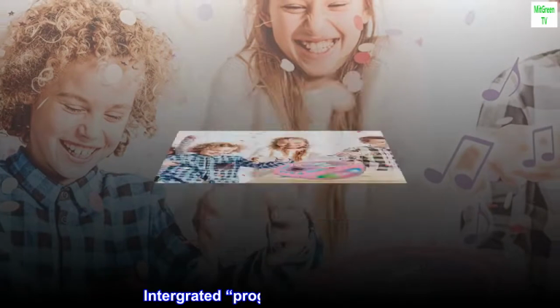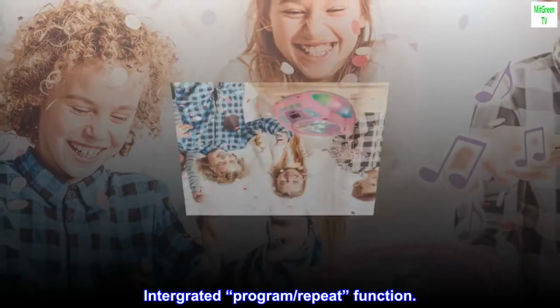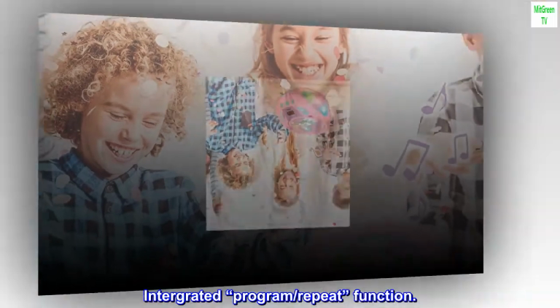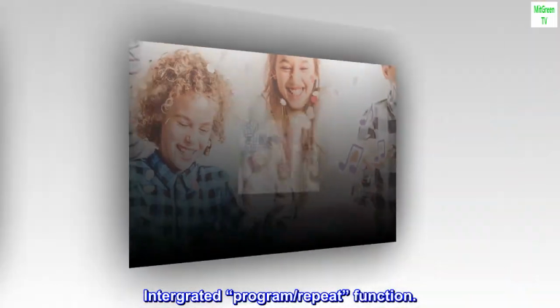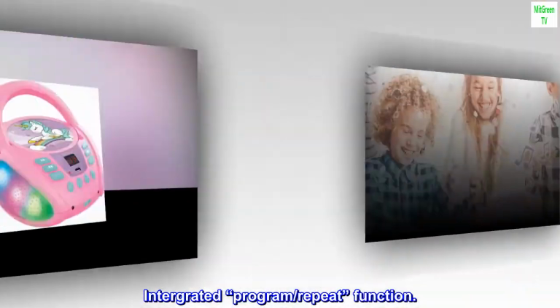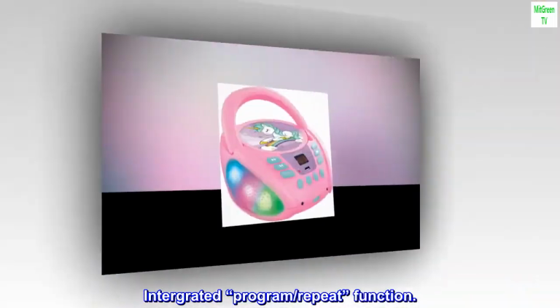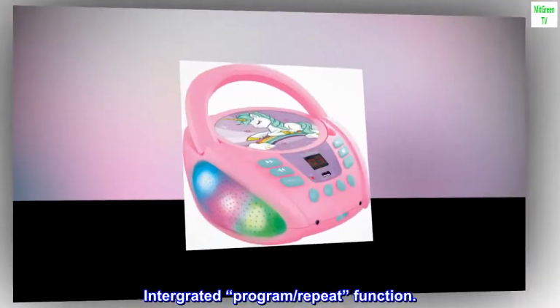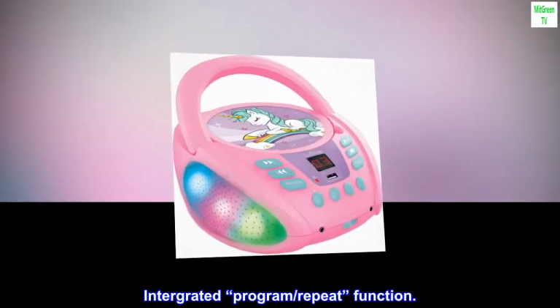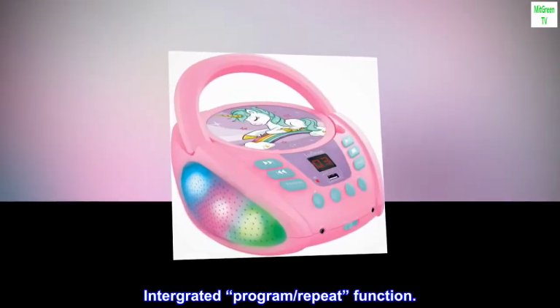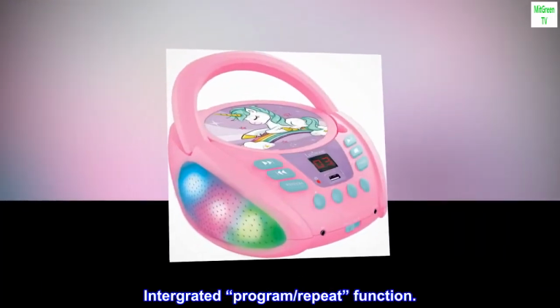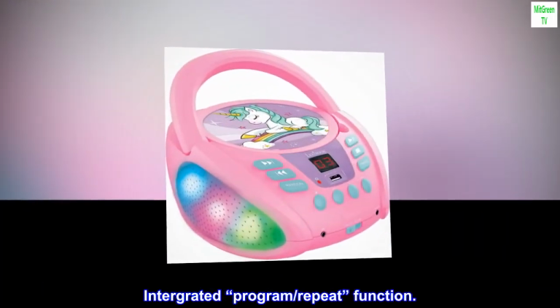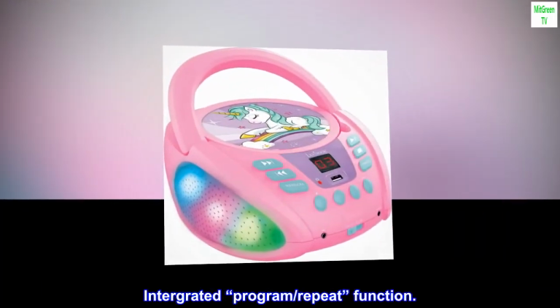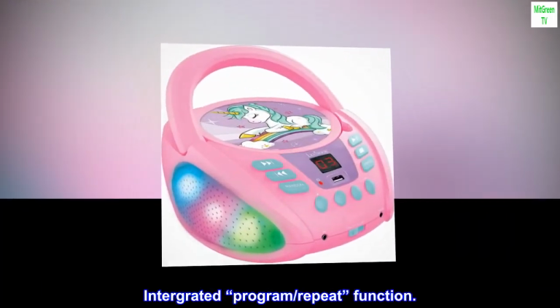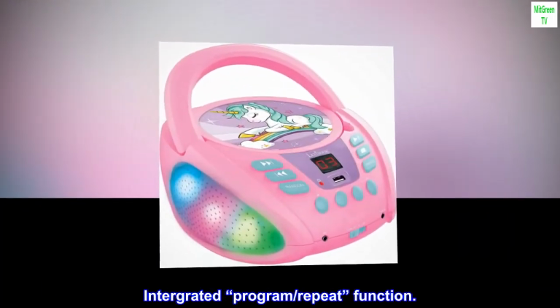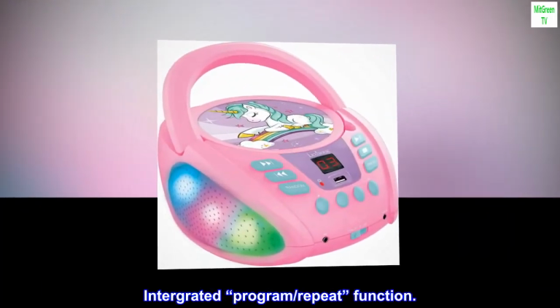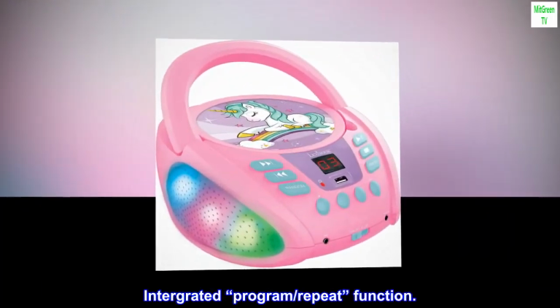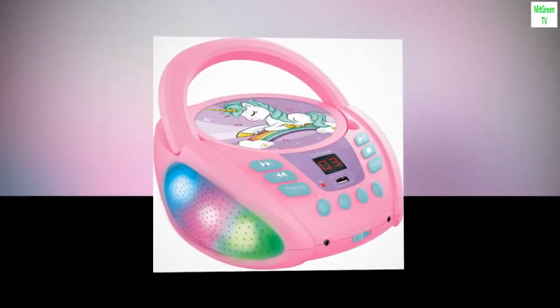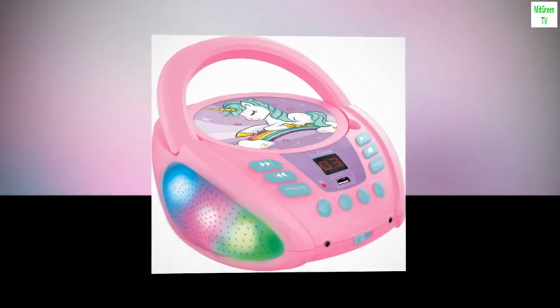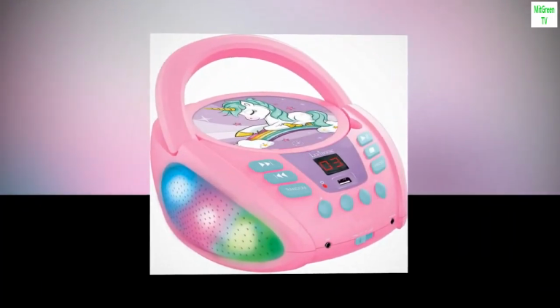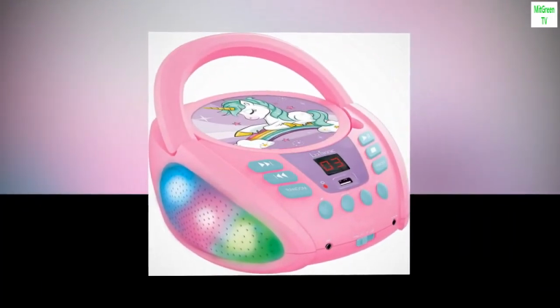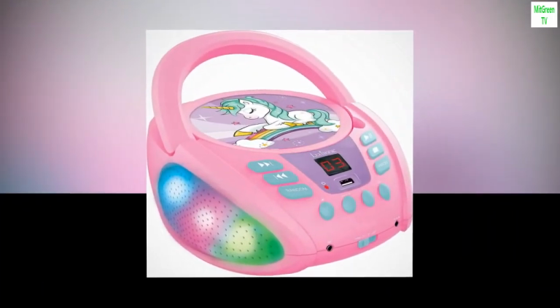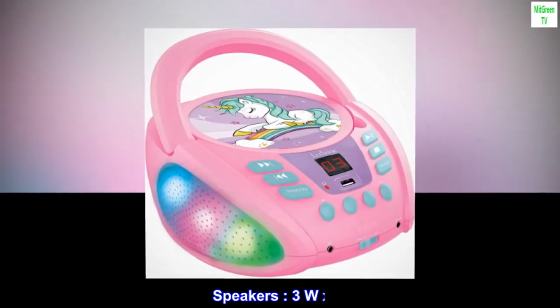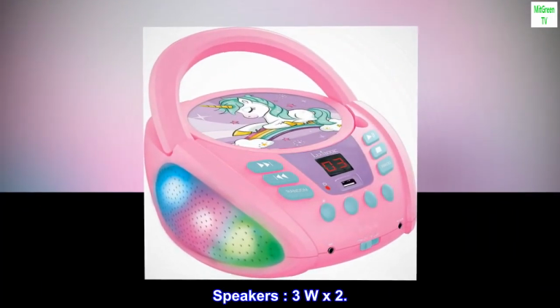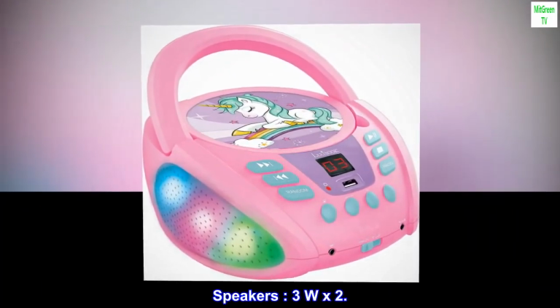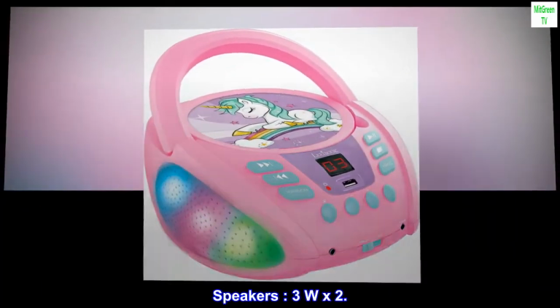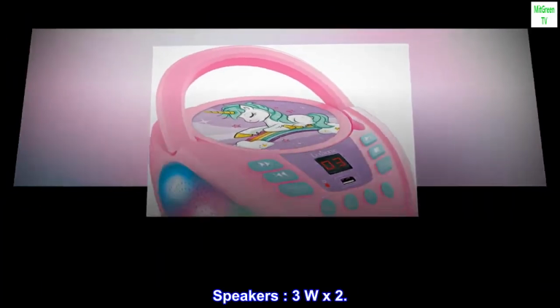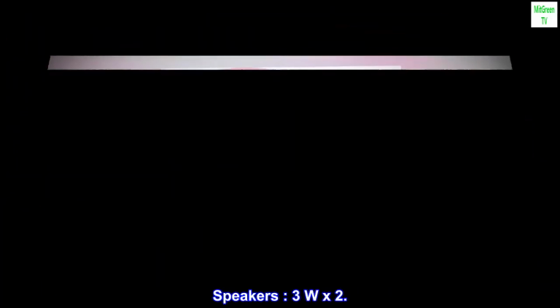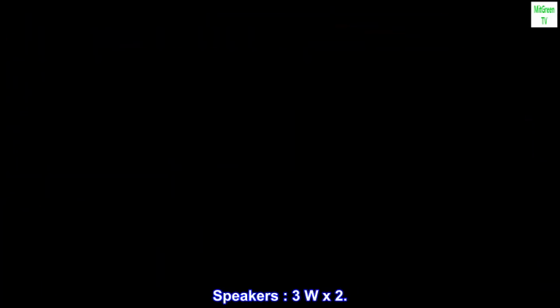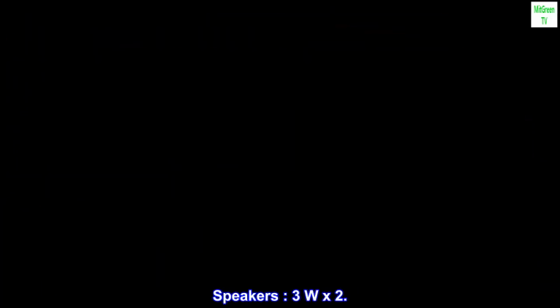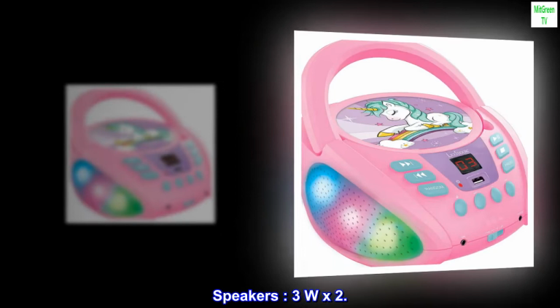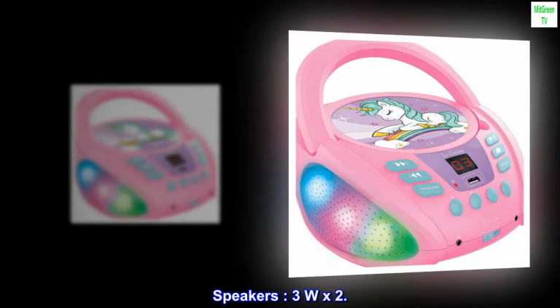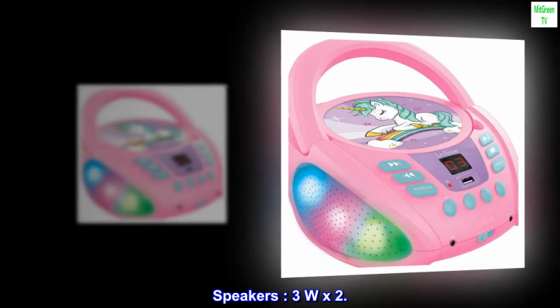Integrated program, repeat function. Speakers: 3W x 2.